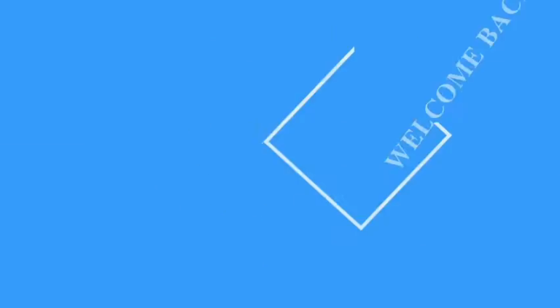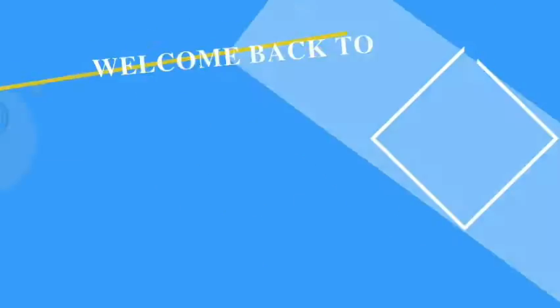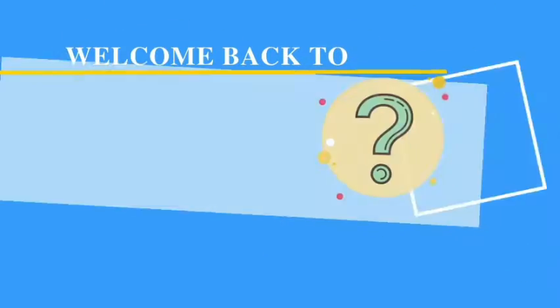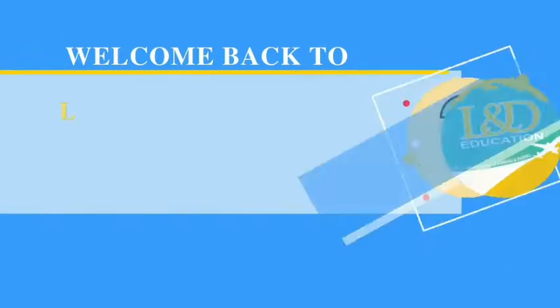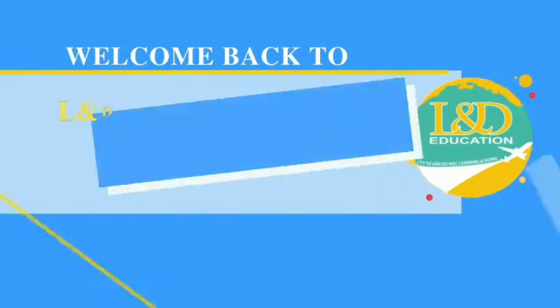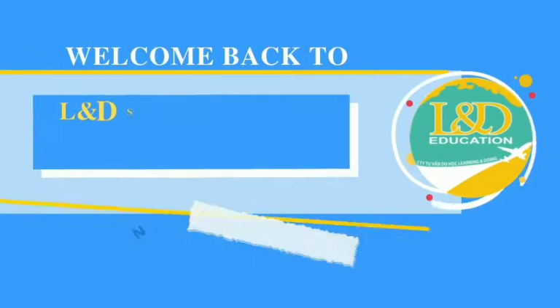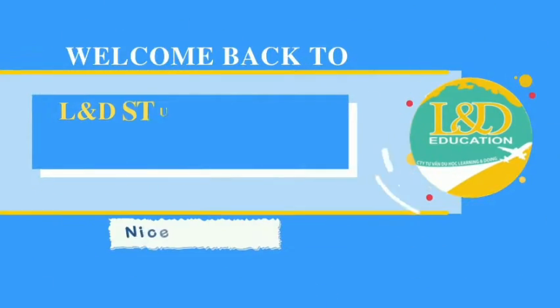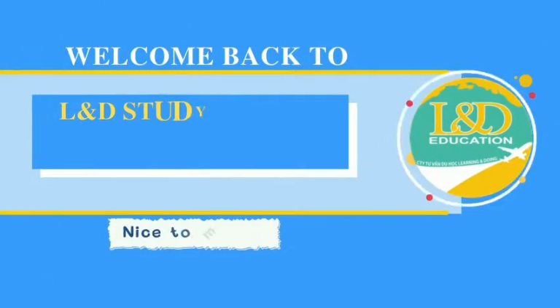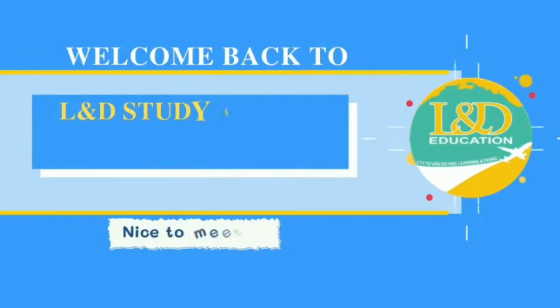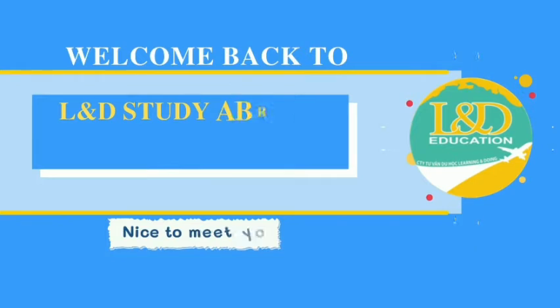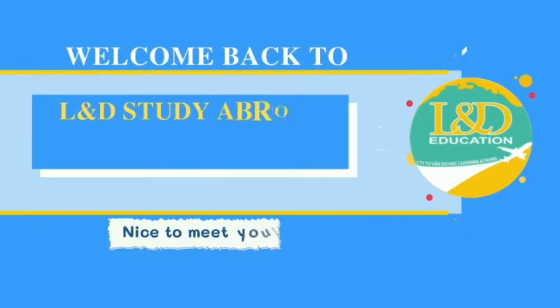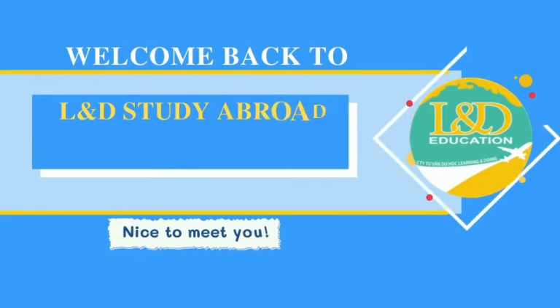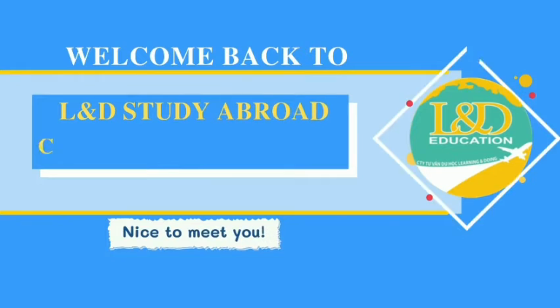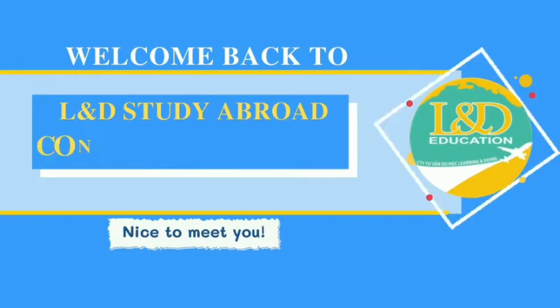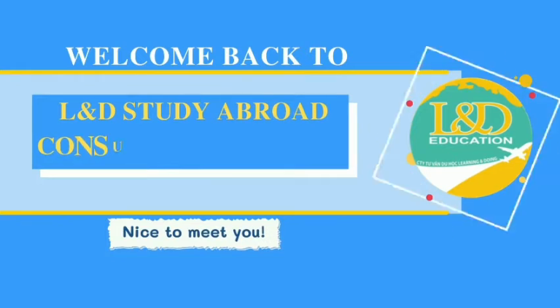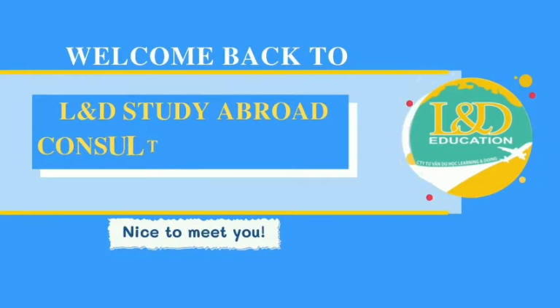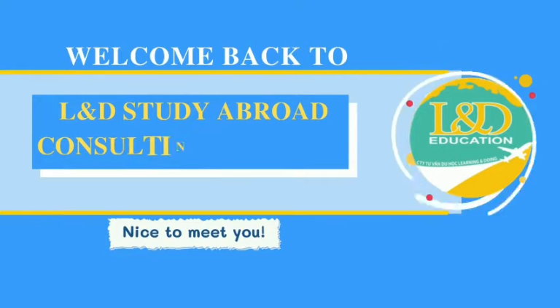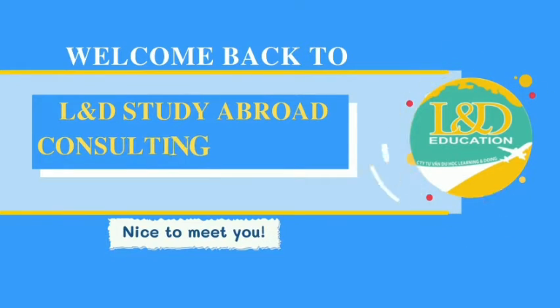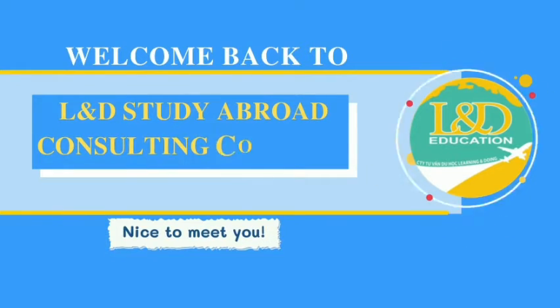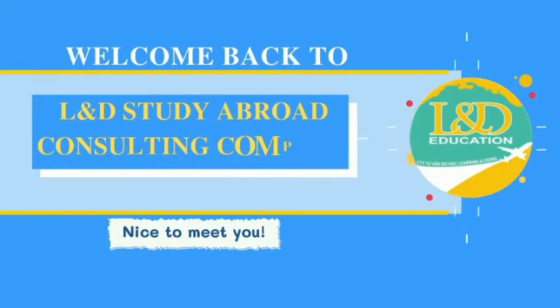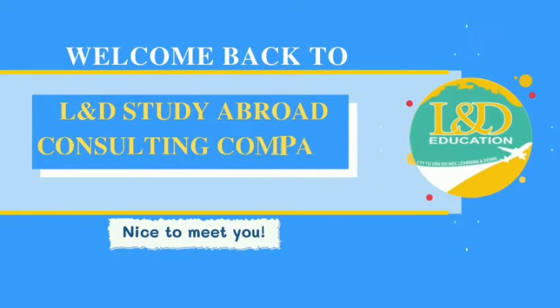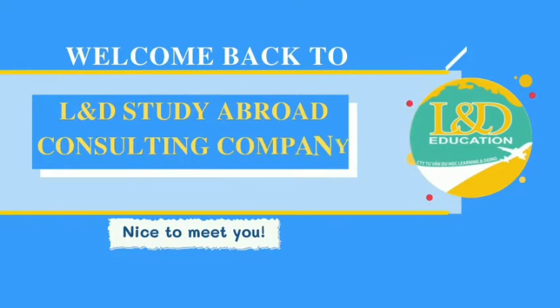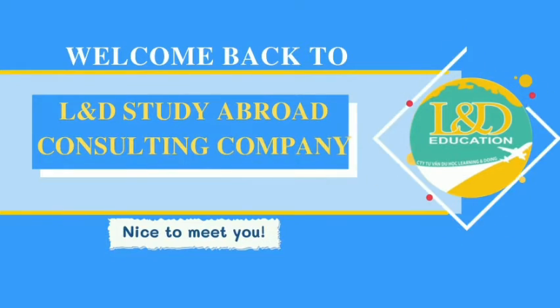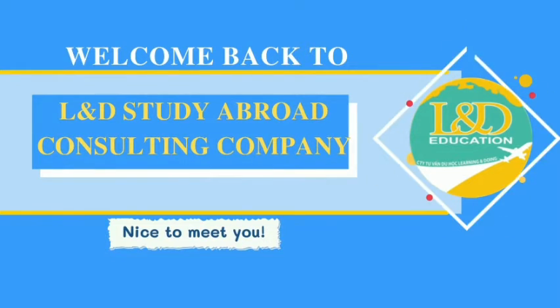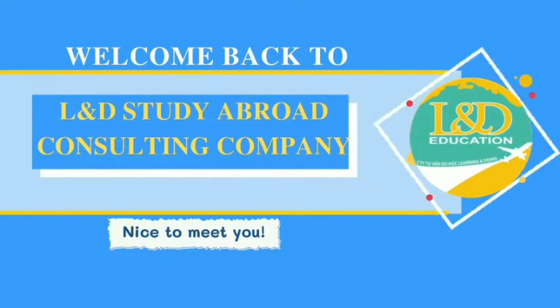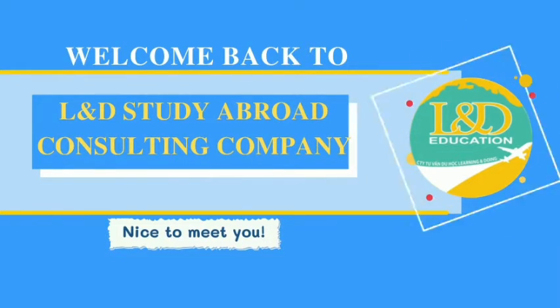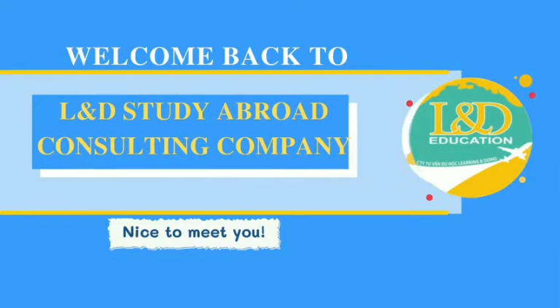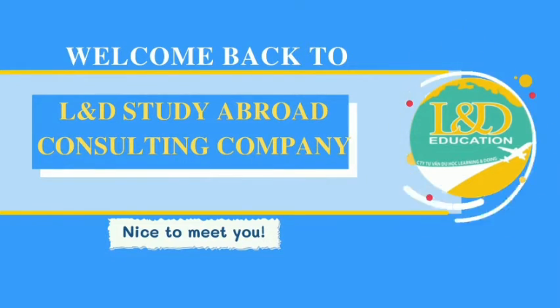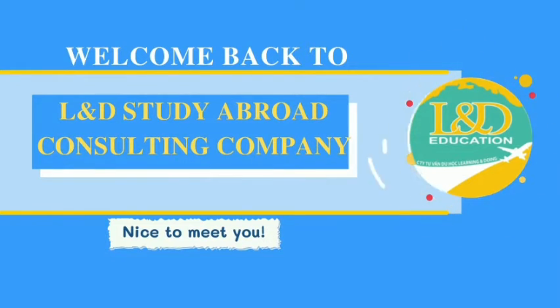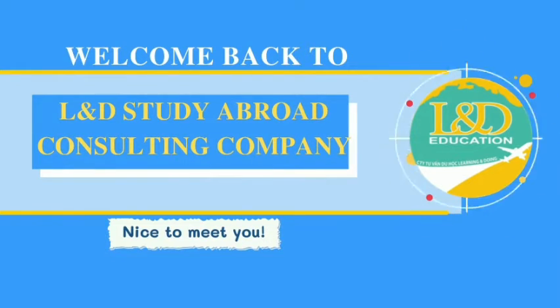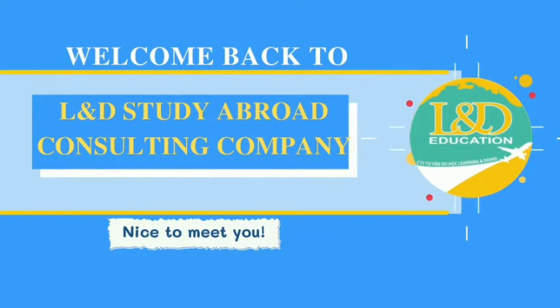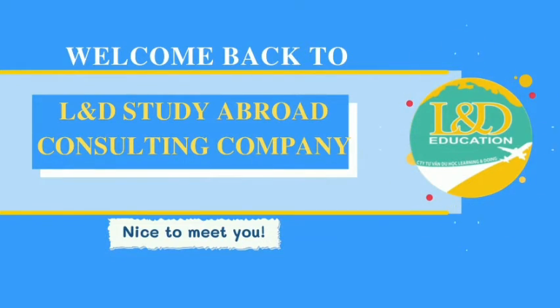Hello guys! Welcome back to today's video of L&D's Study Abroad Consulting Company.